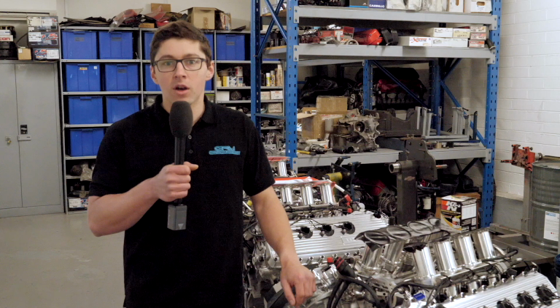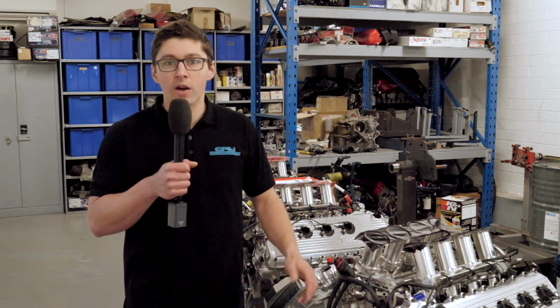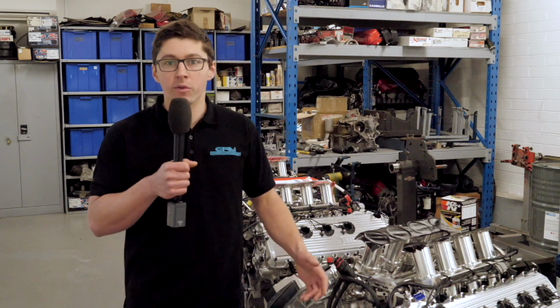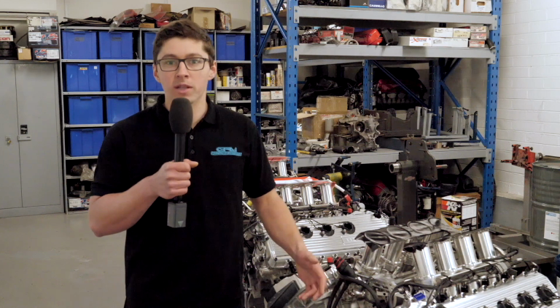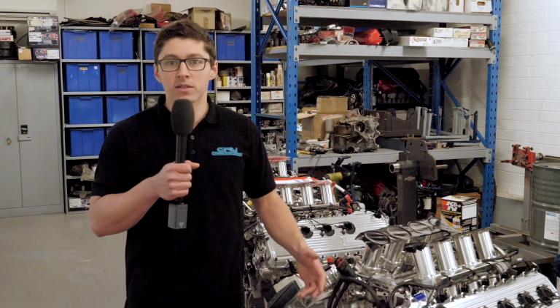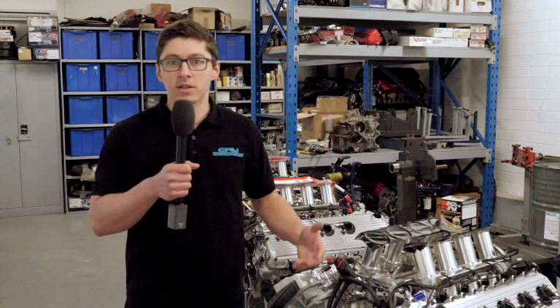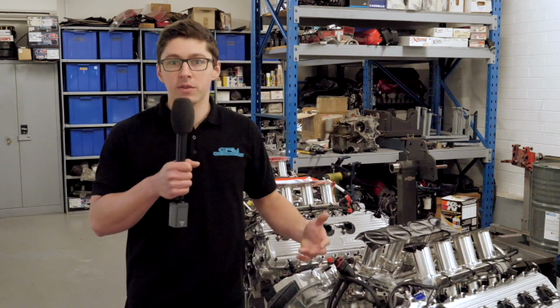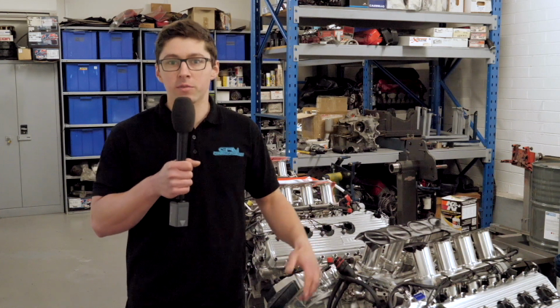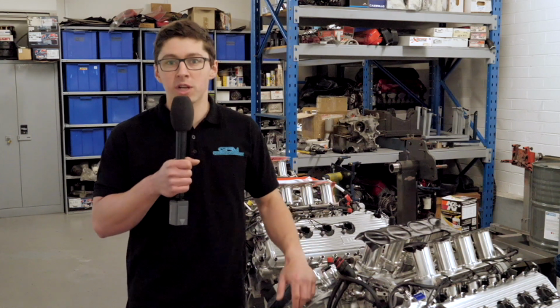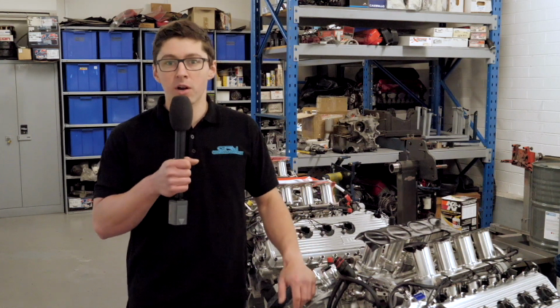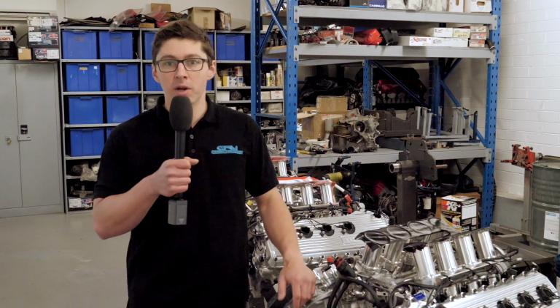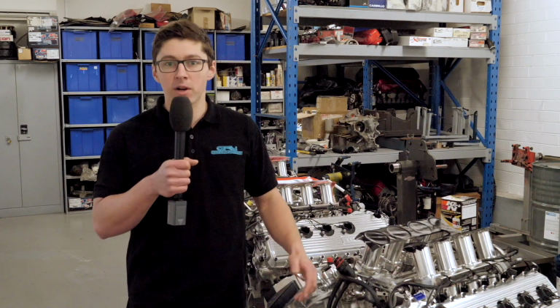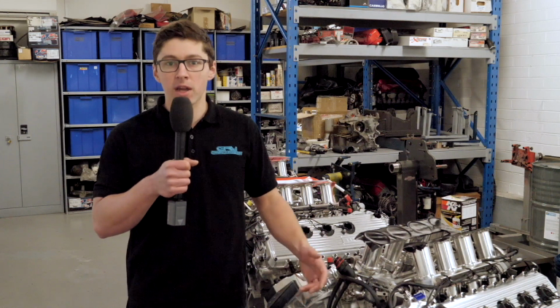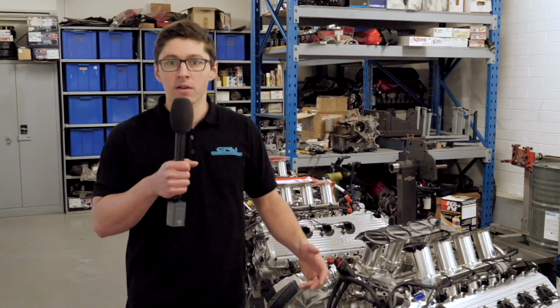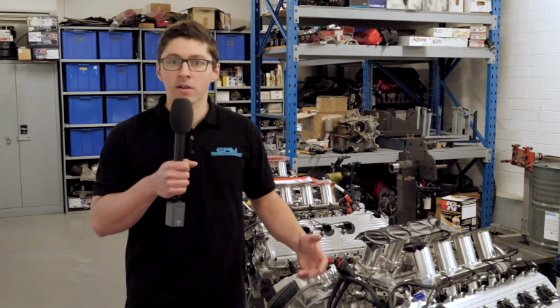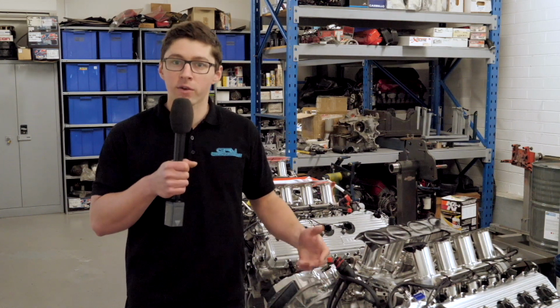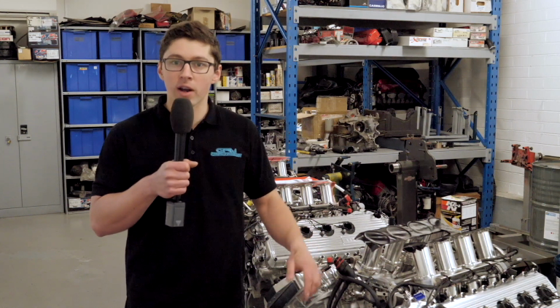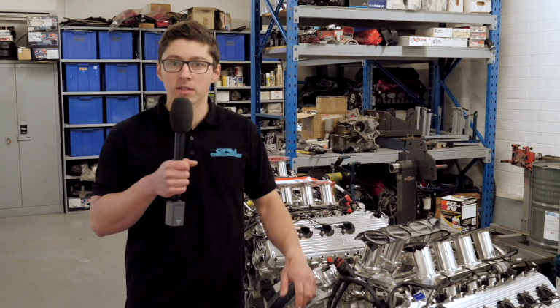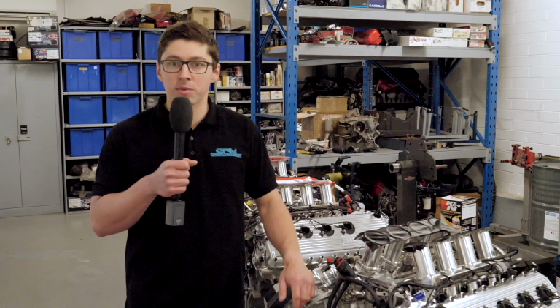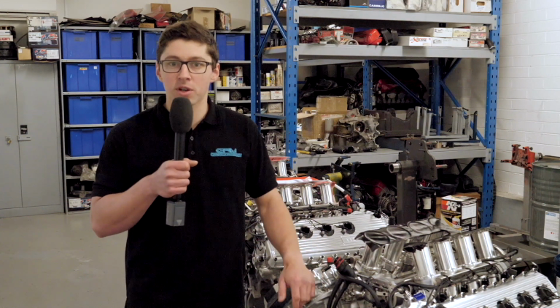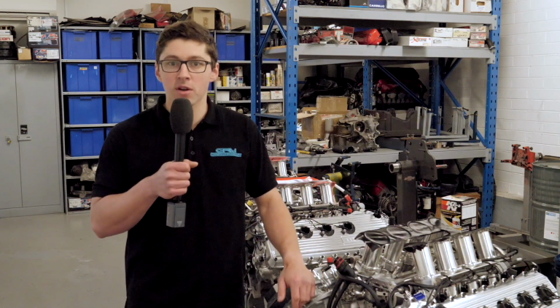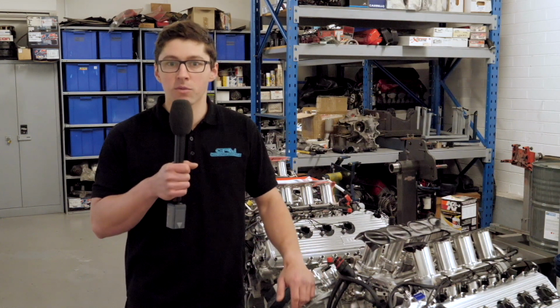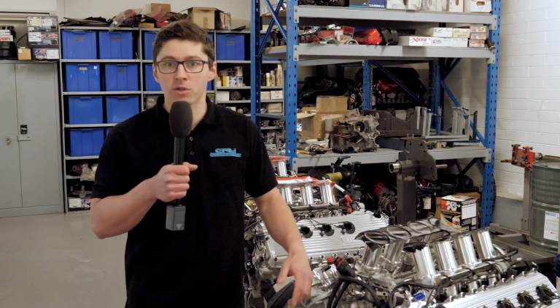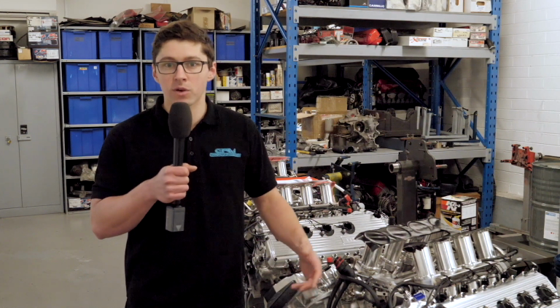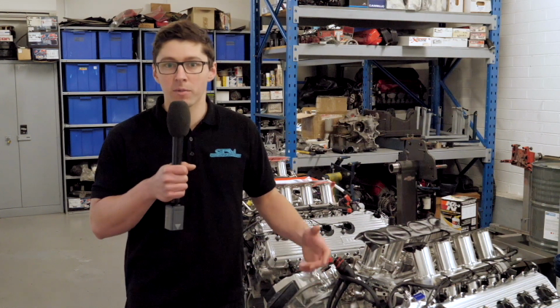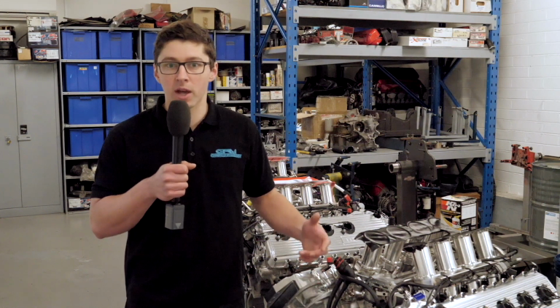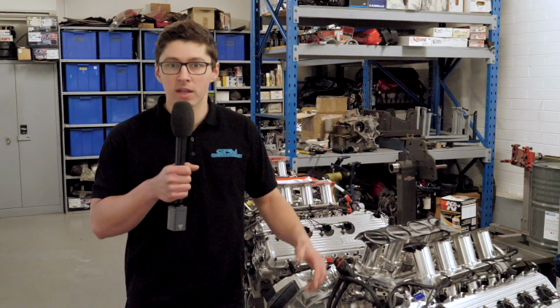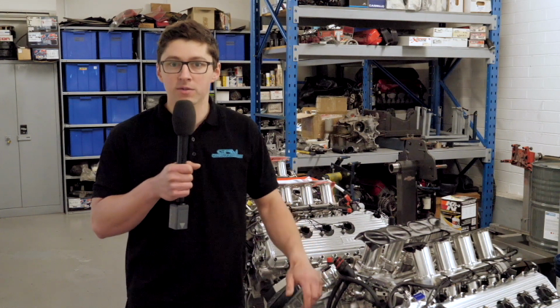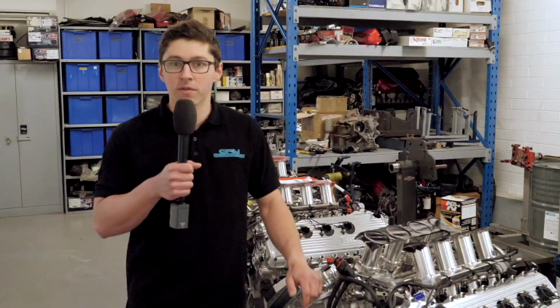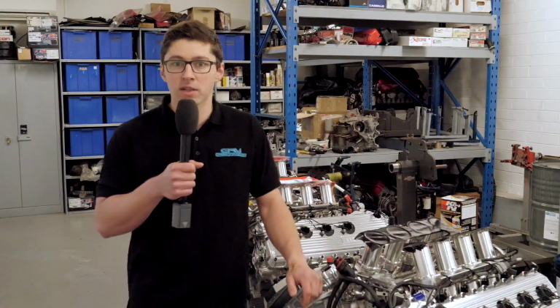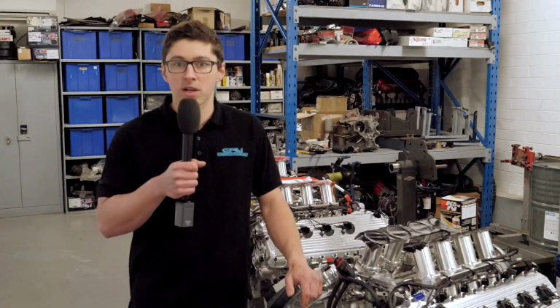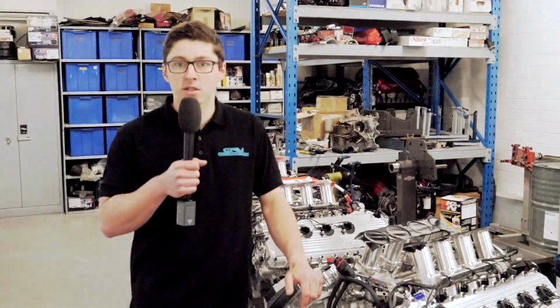Hi everyone, Stiffy from GRM here again. For our next episode, we're talking about the S5000 engine.